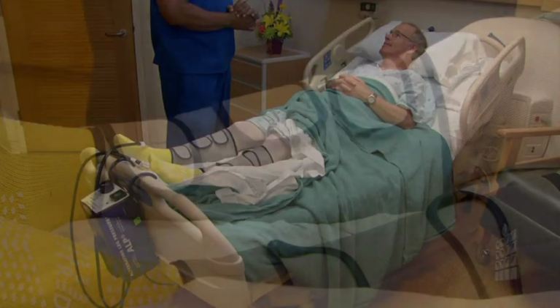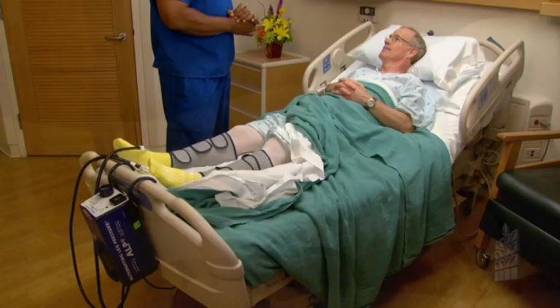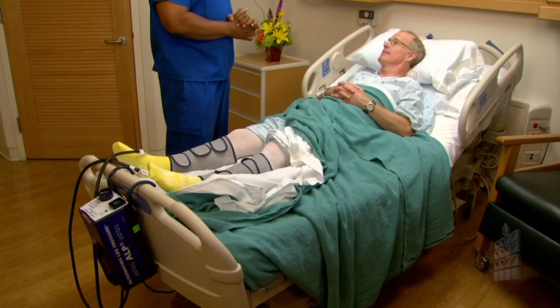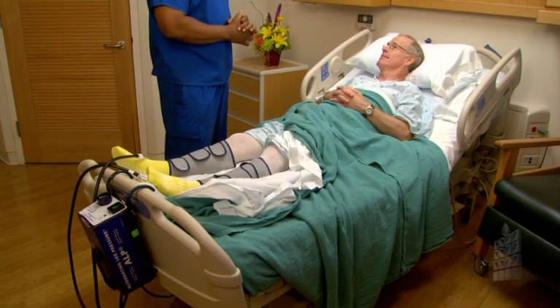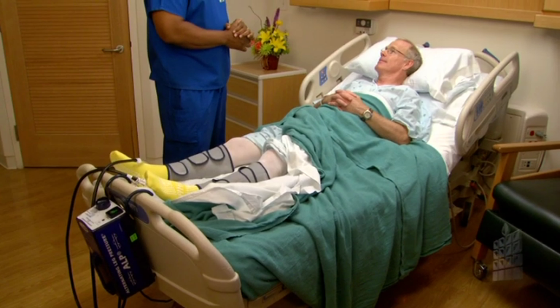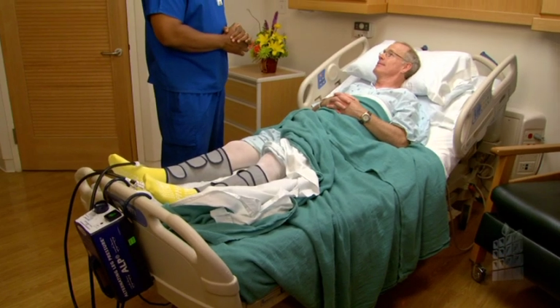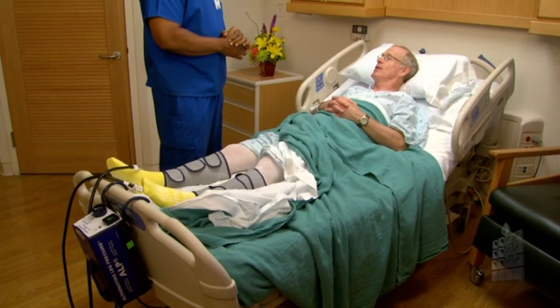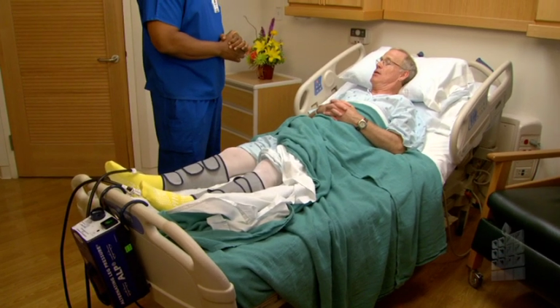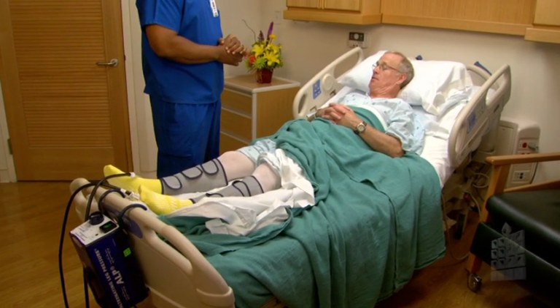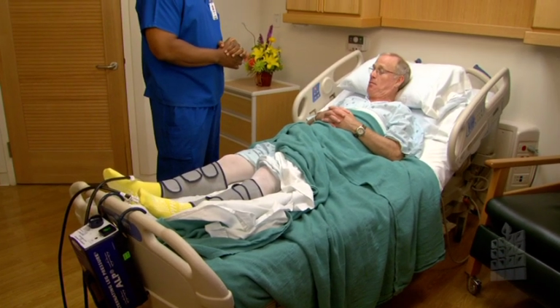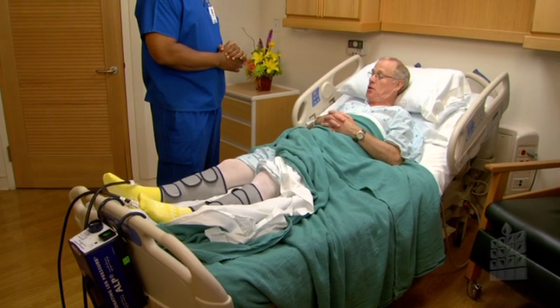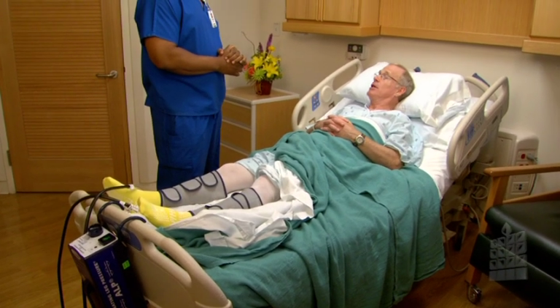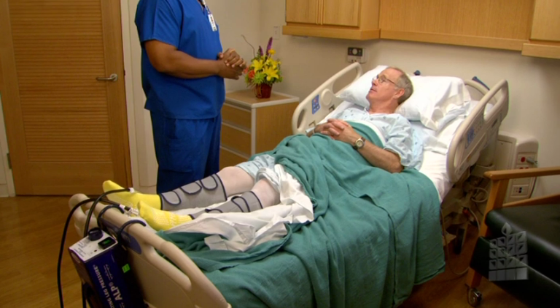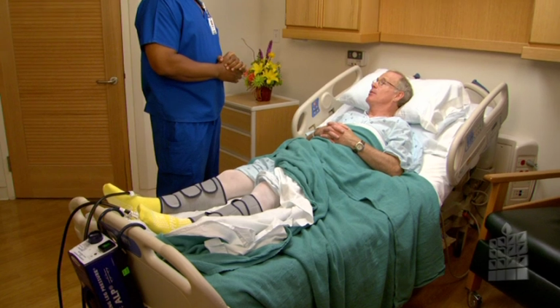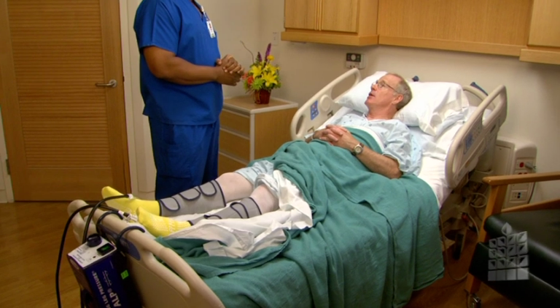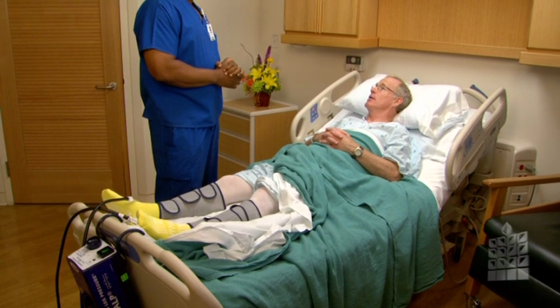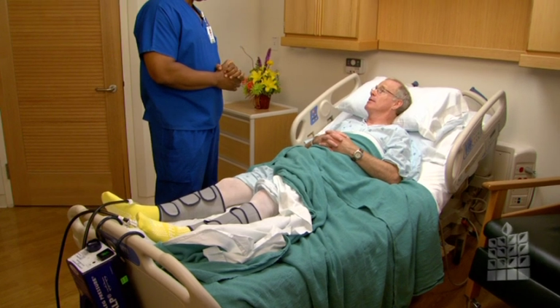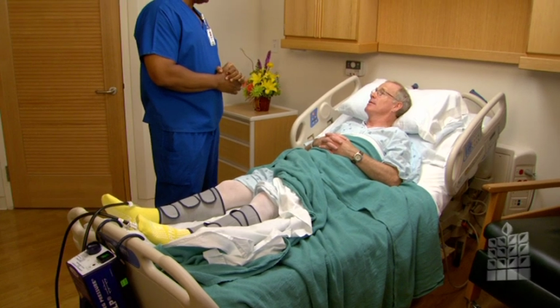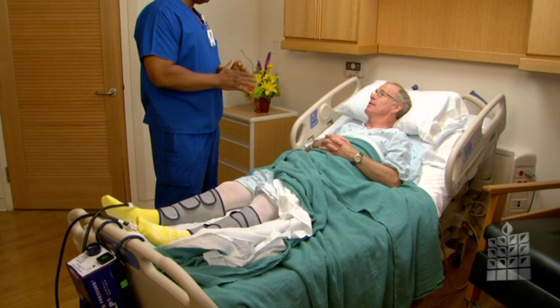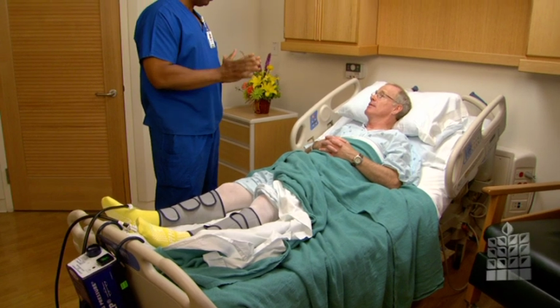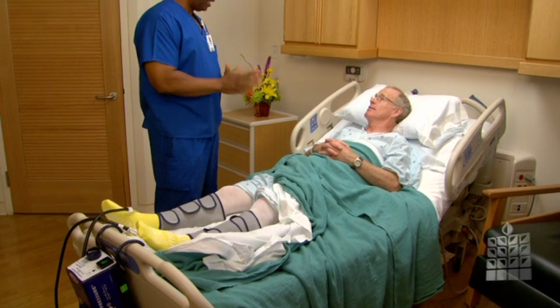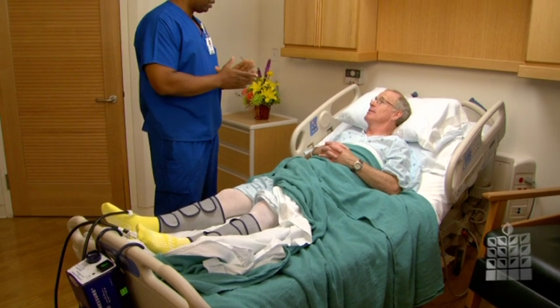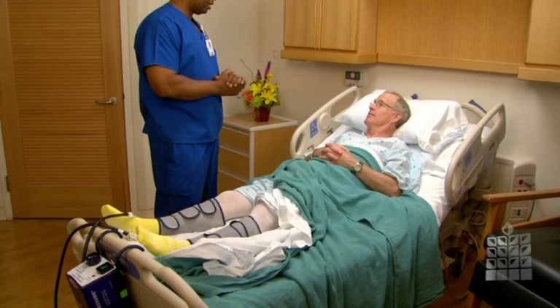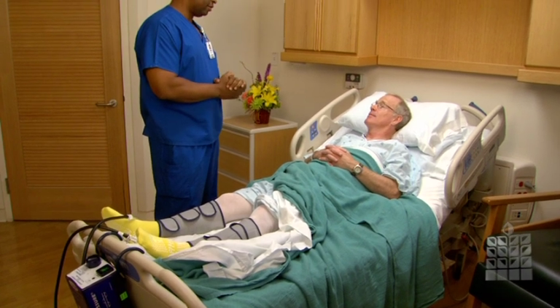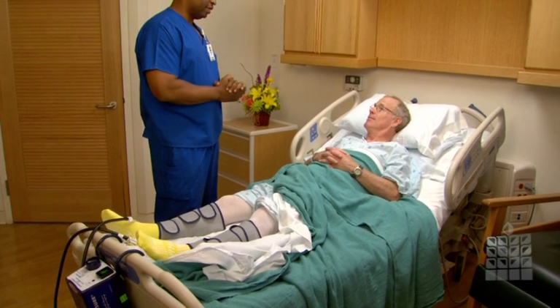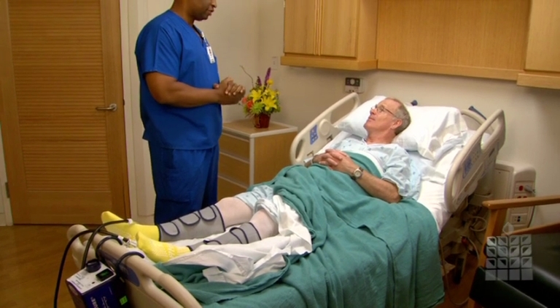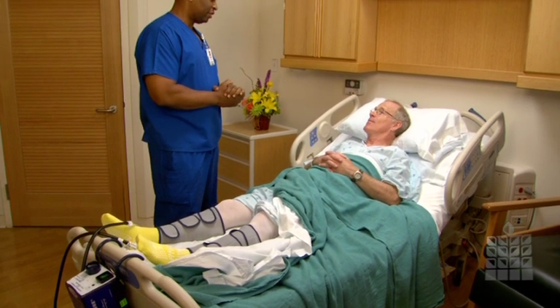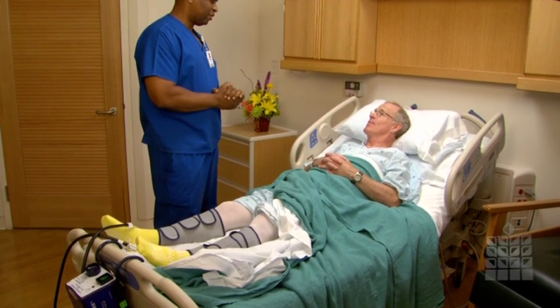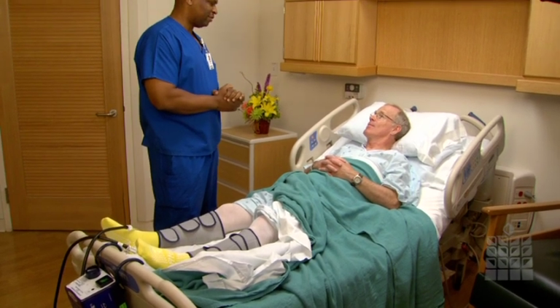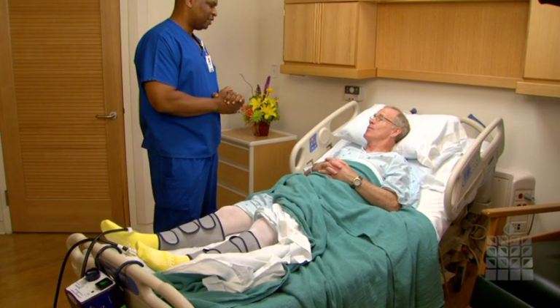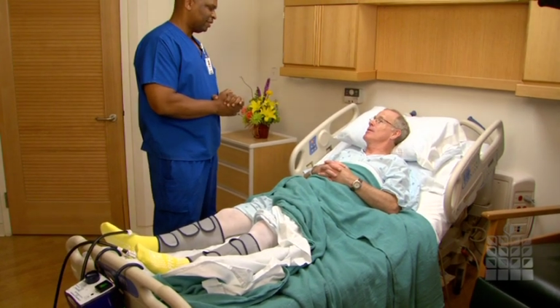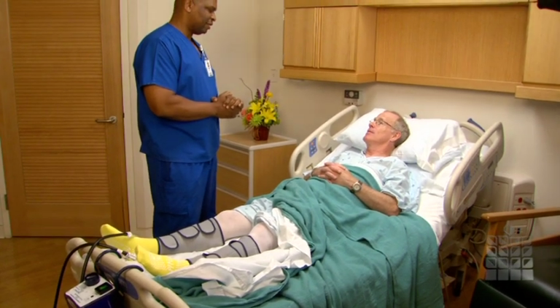You will also be provided with a device to exercise your lungs to prevent pneumonia. Your nurse will explain how to properly use the machine.